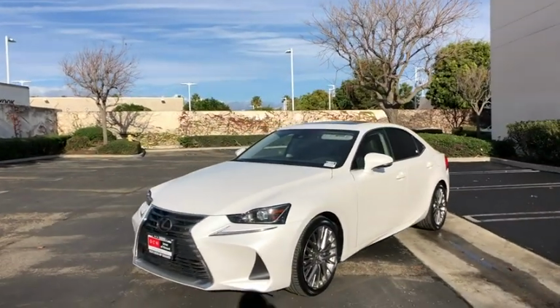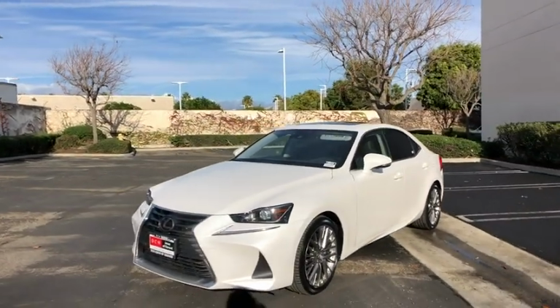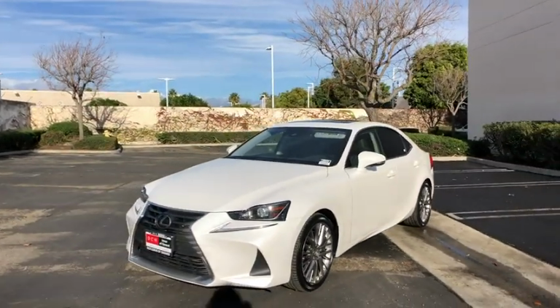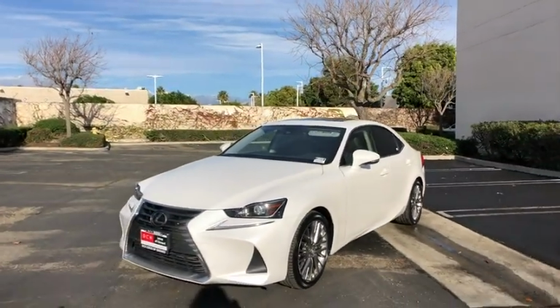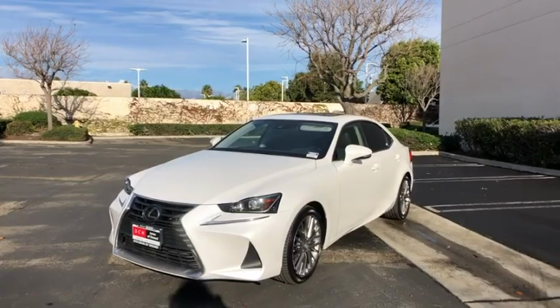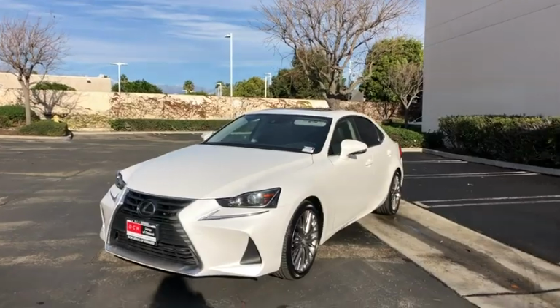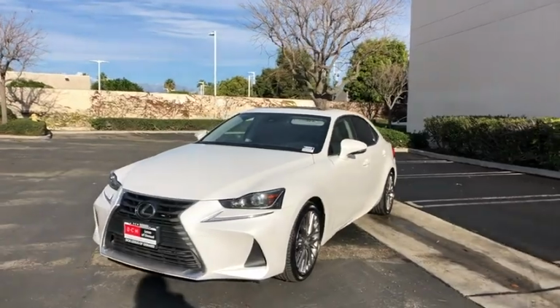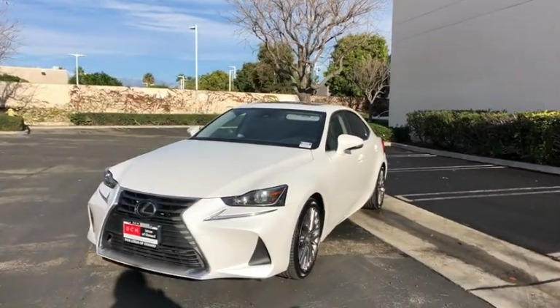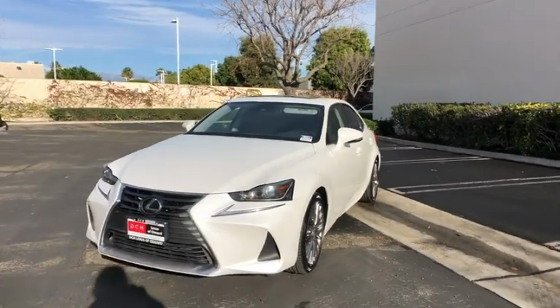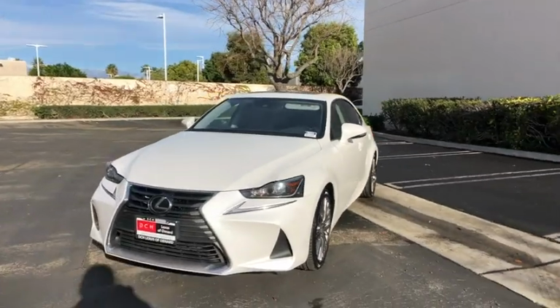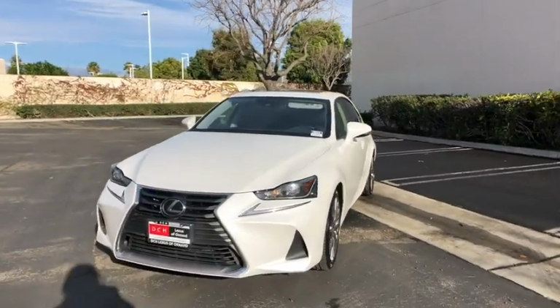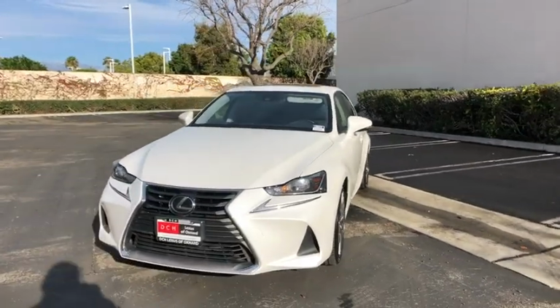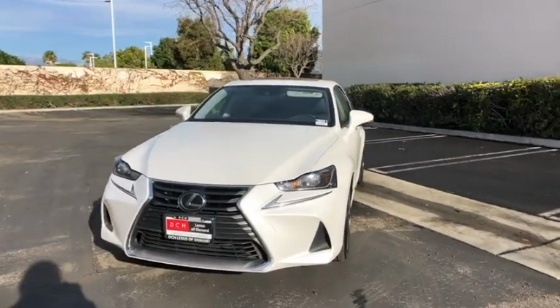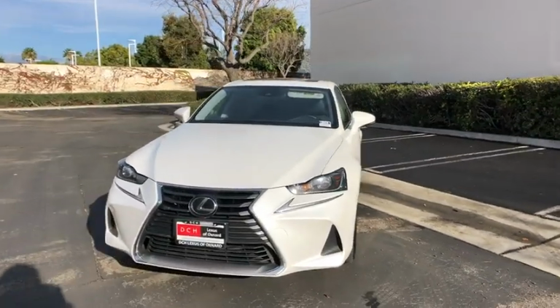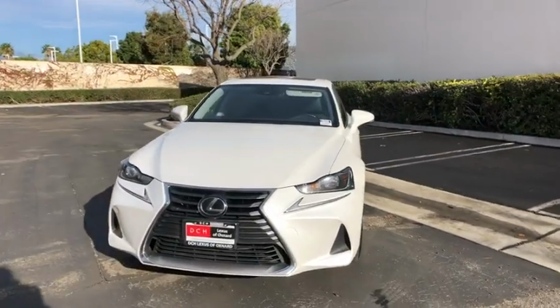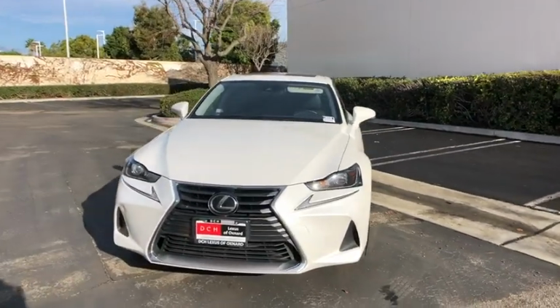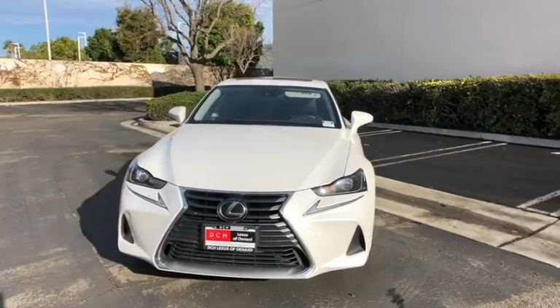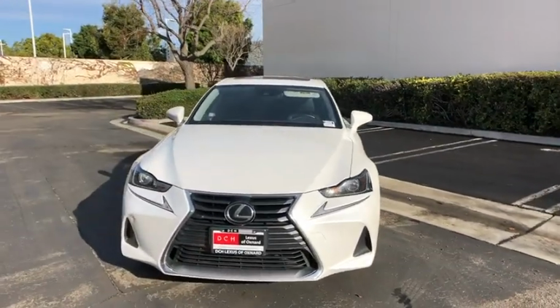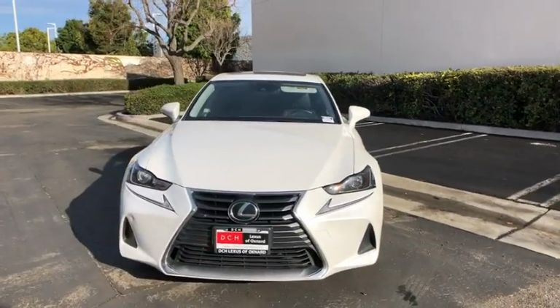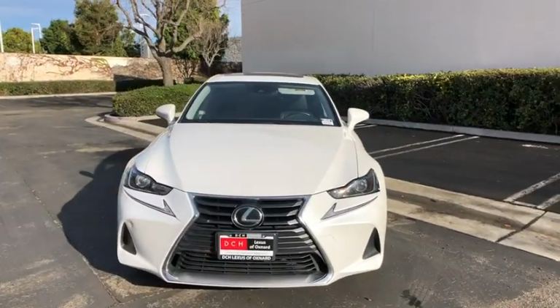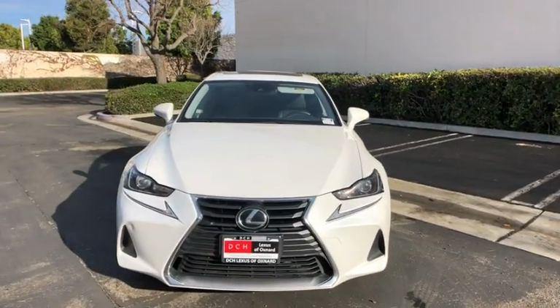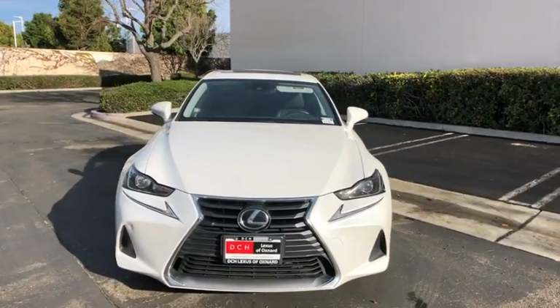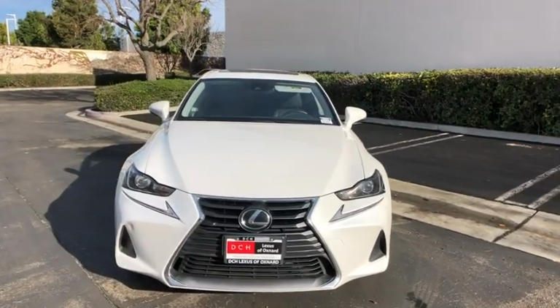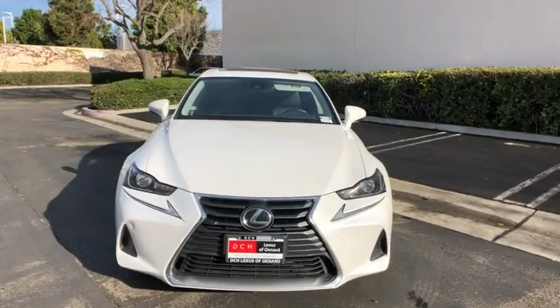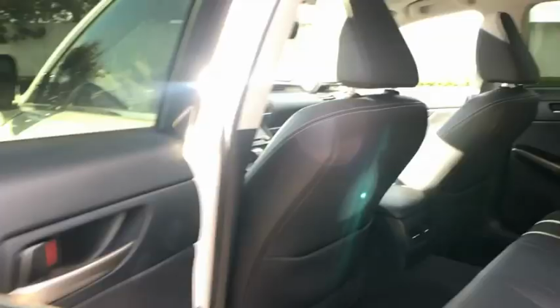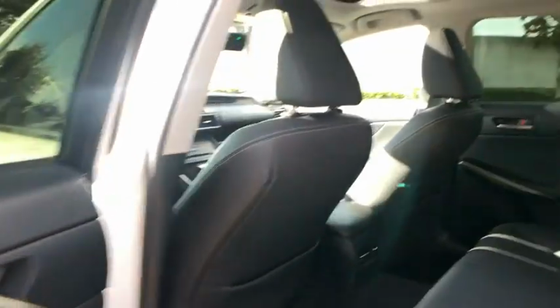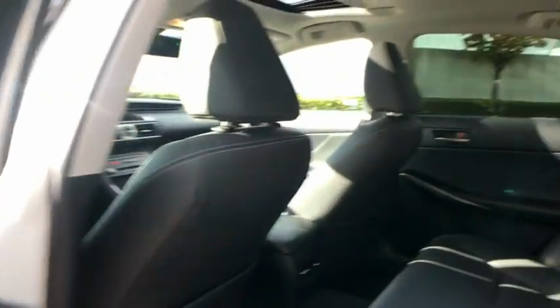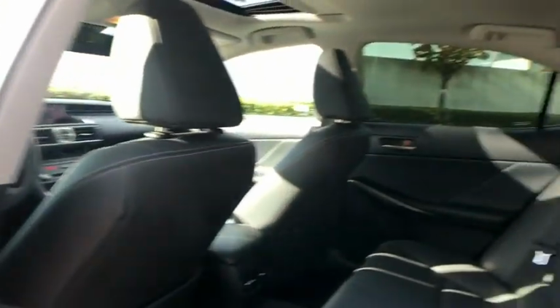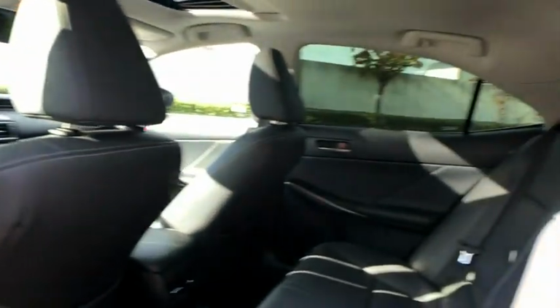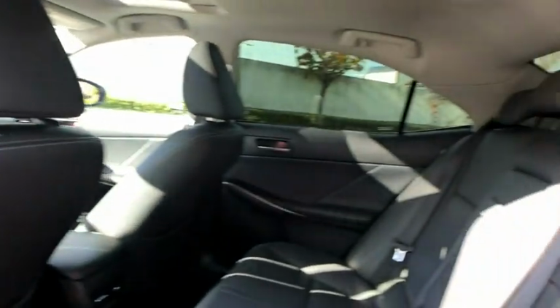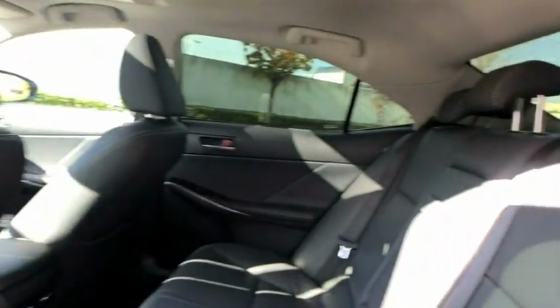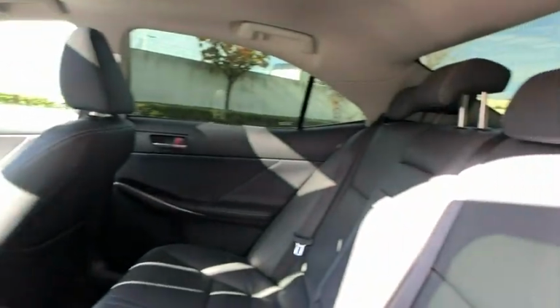Remote keyless entry, power moonroof, brake assist, overhead console, tachometer, panic alarm.